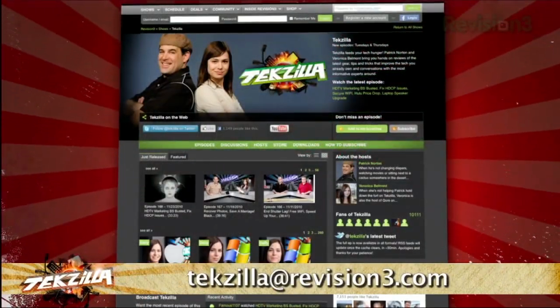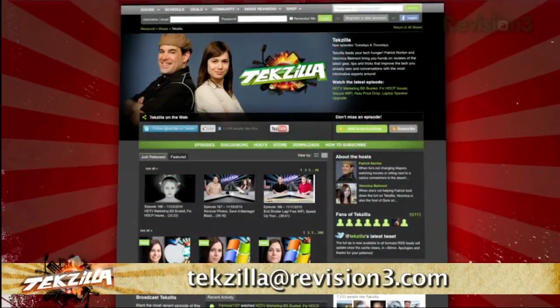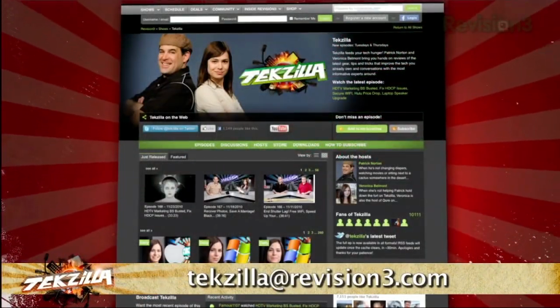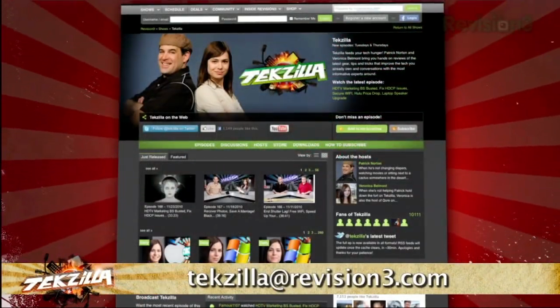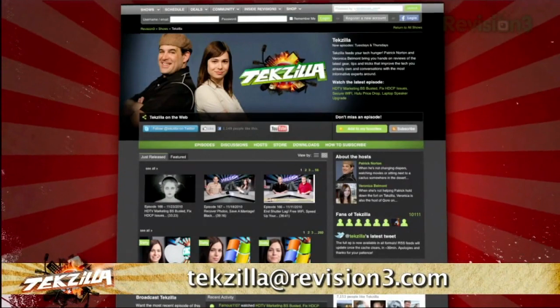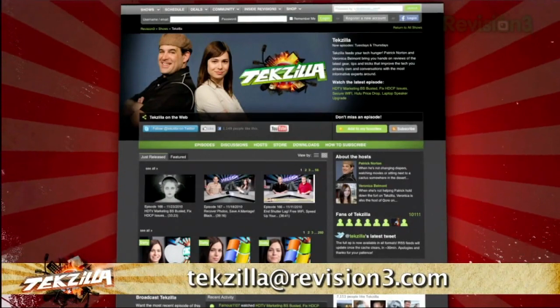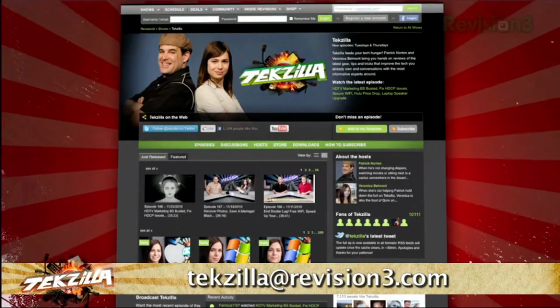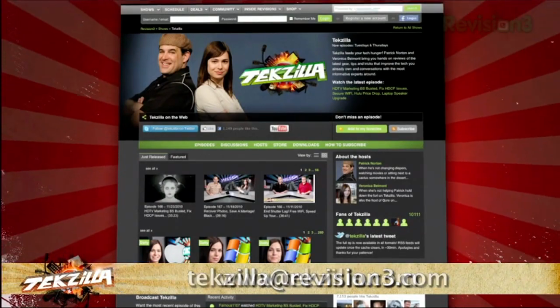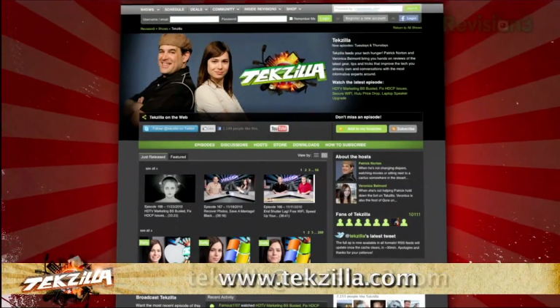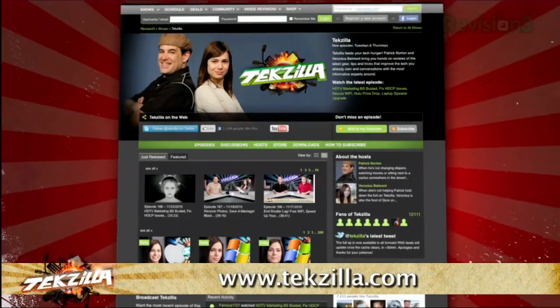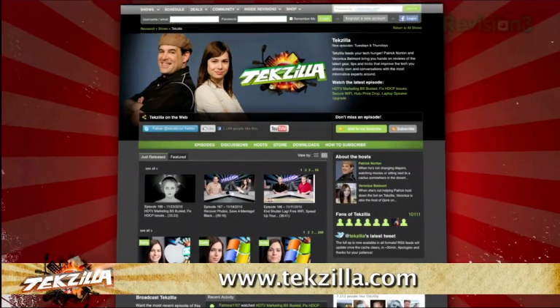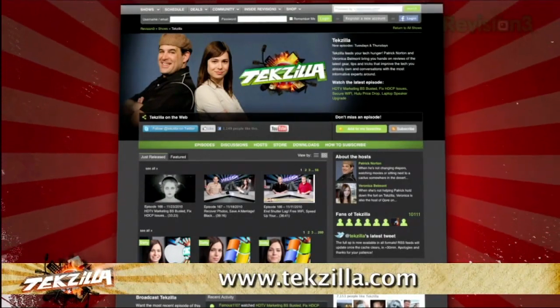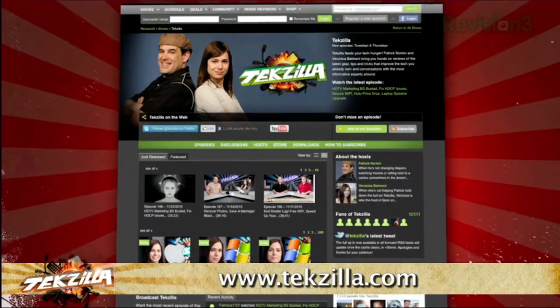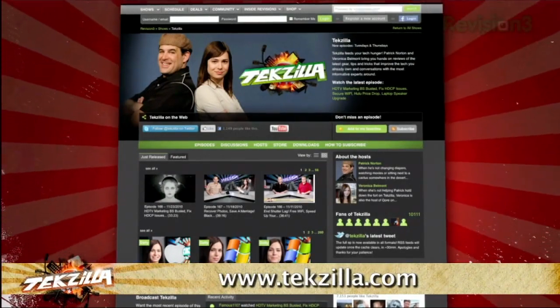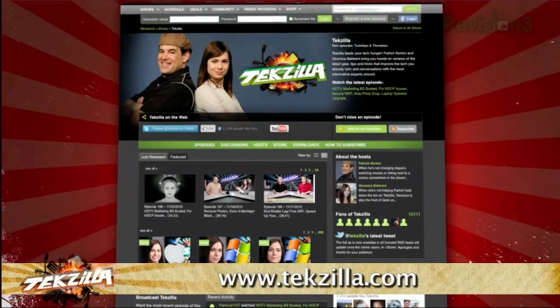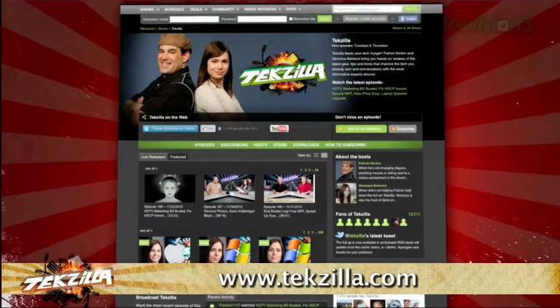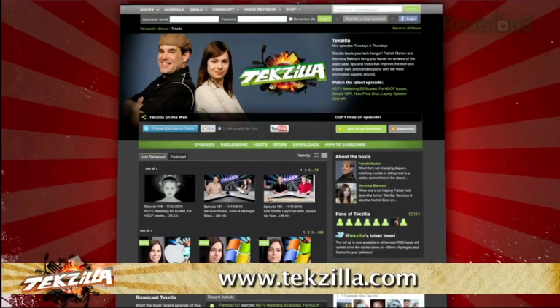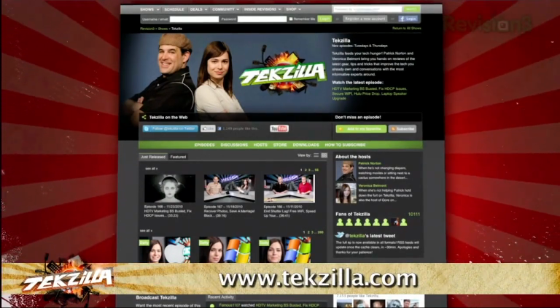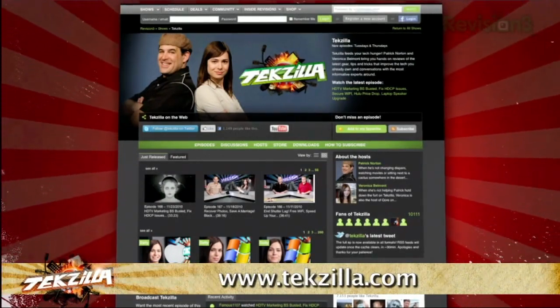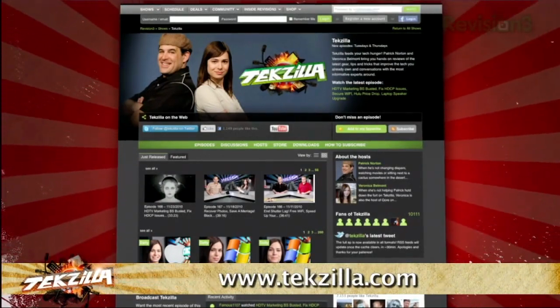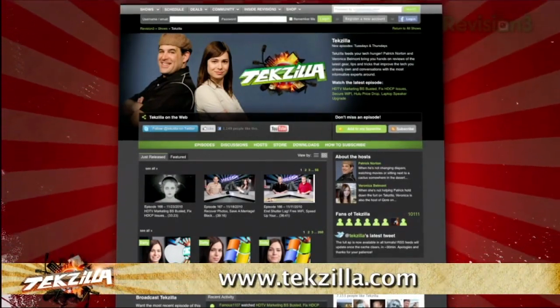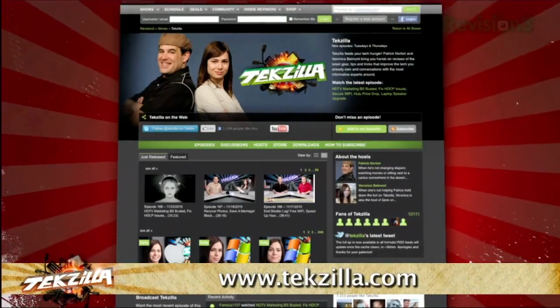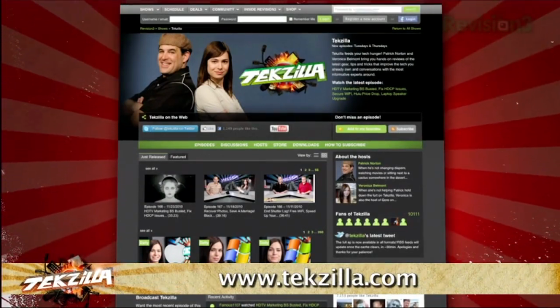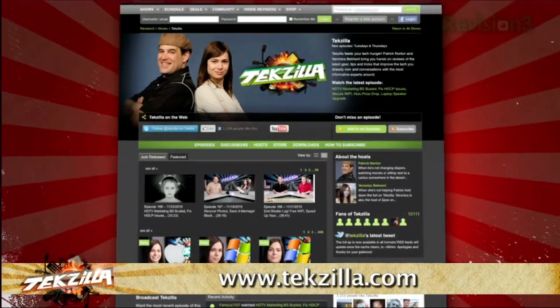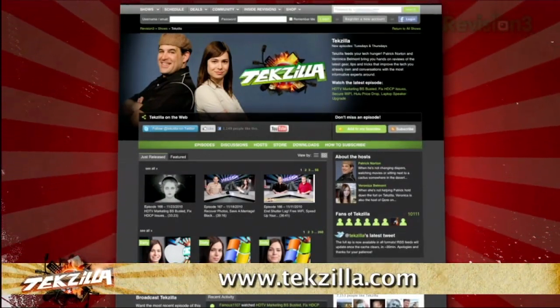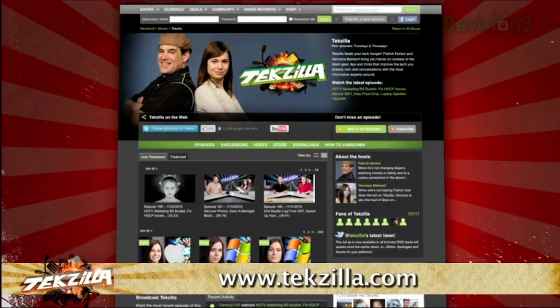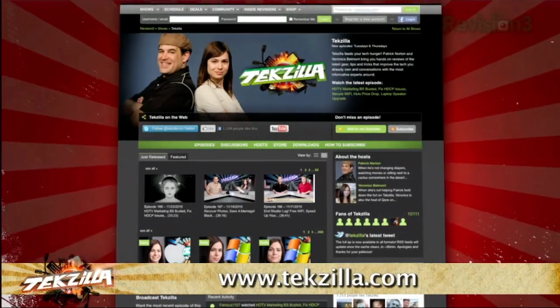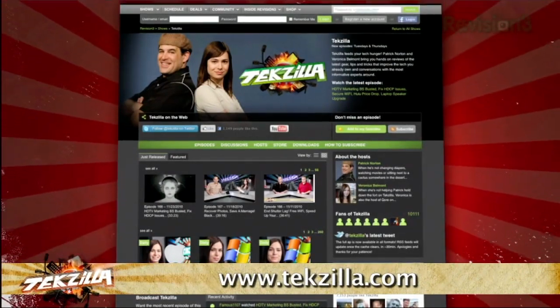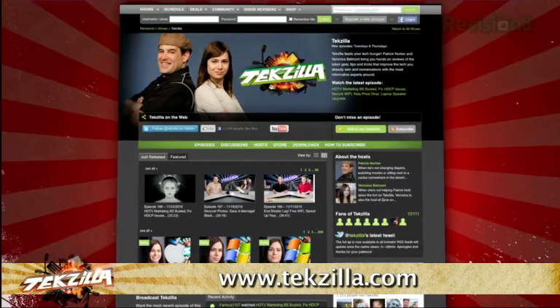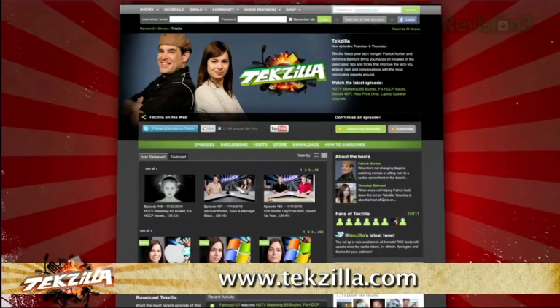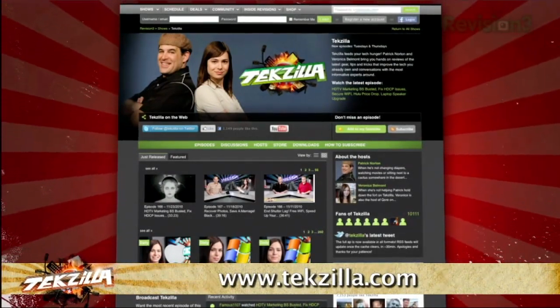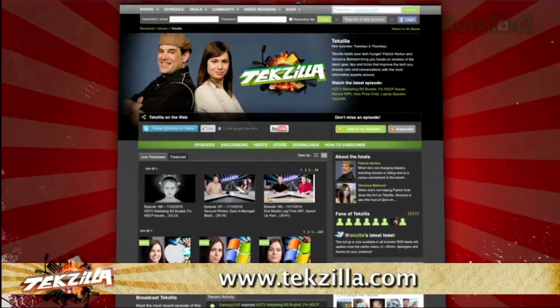And don't forget tekzilla.com — it's the place to find more tips, tricks, product reviews, and how-tos.